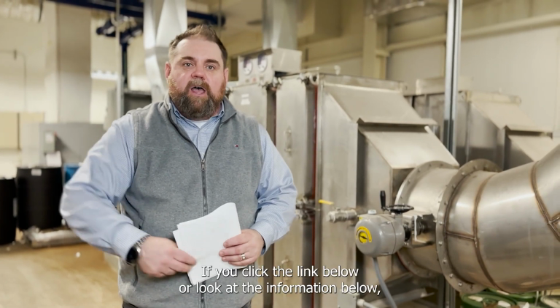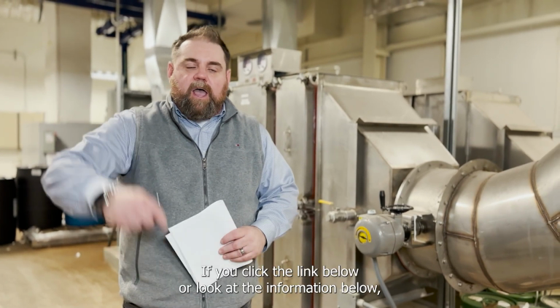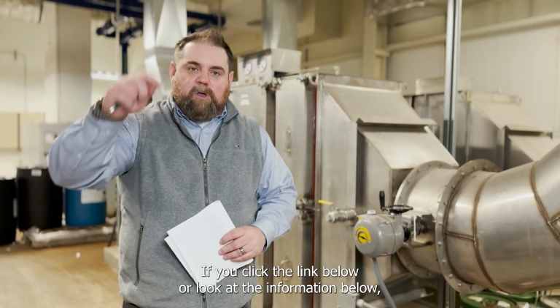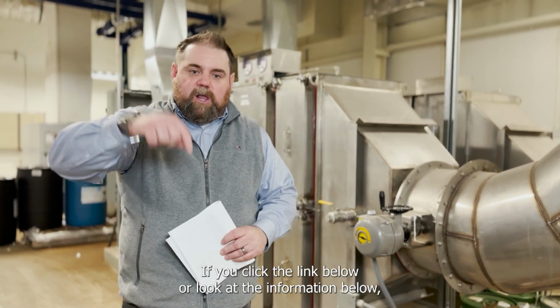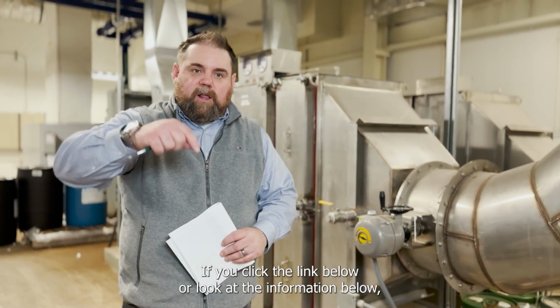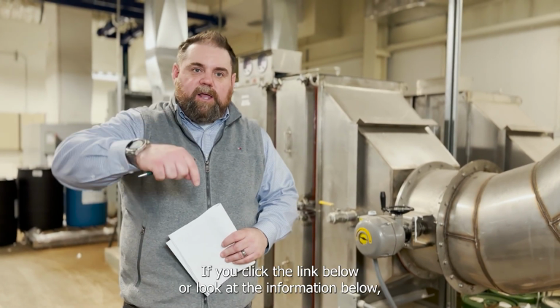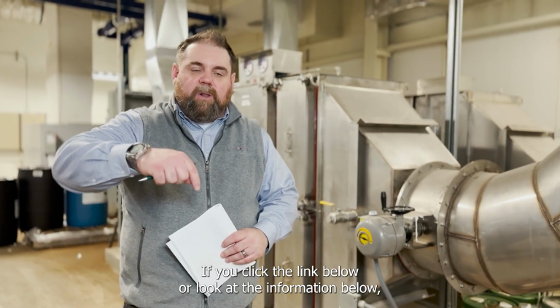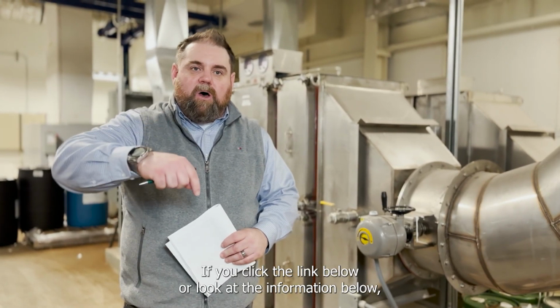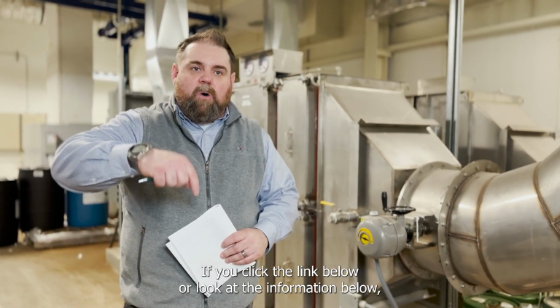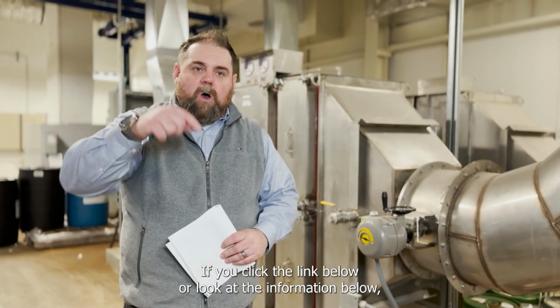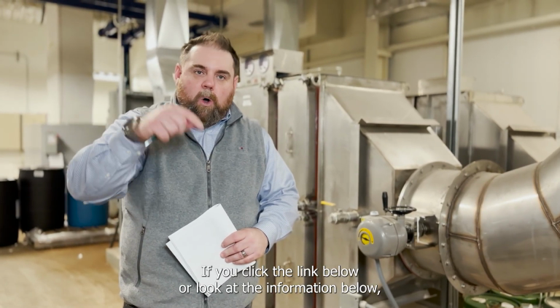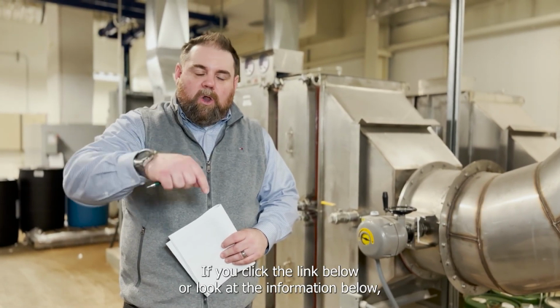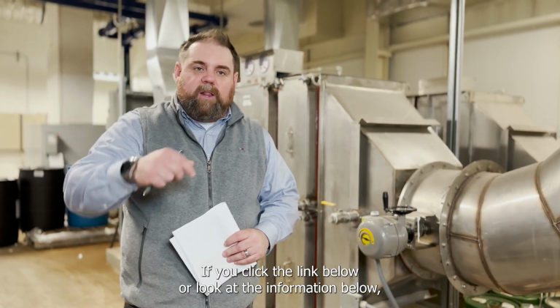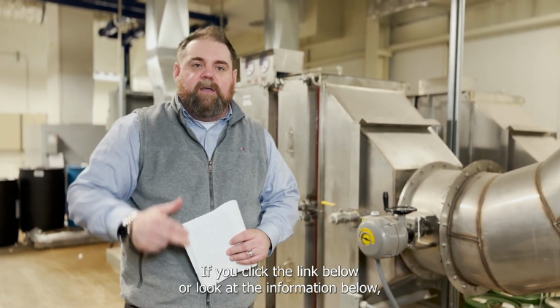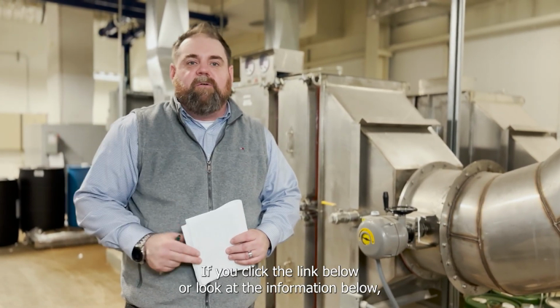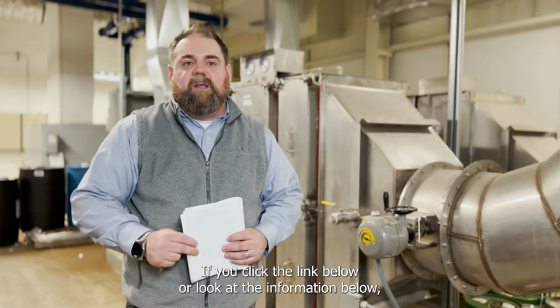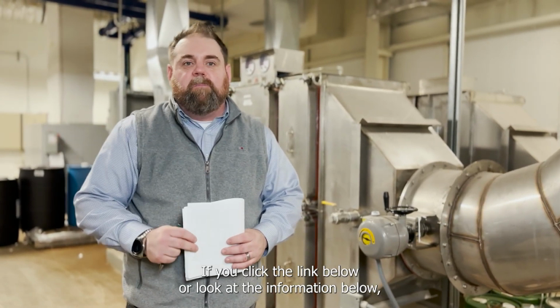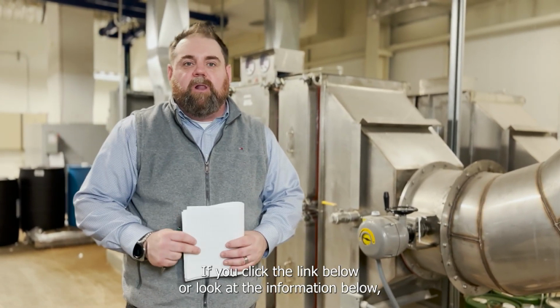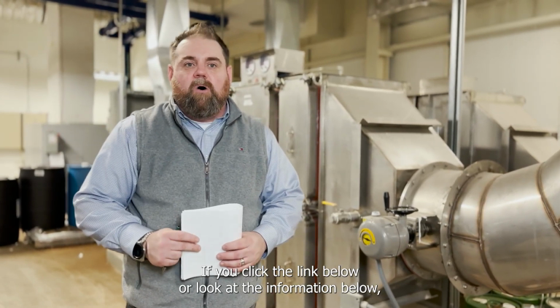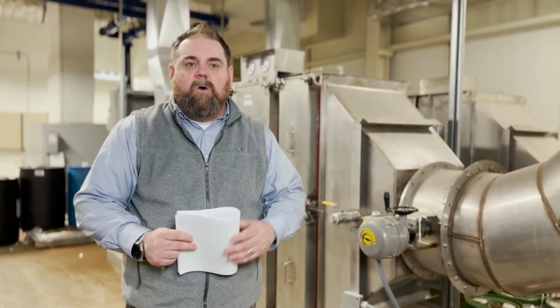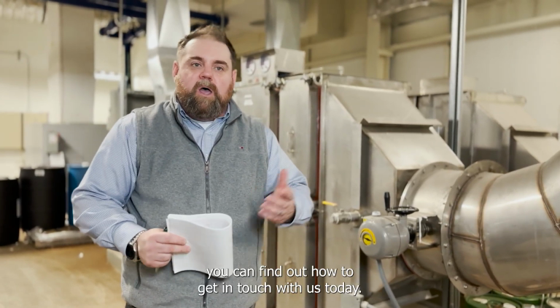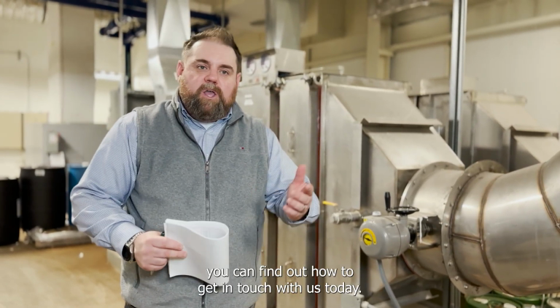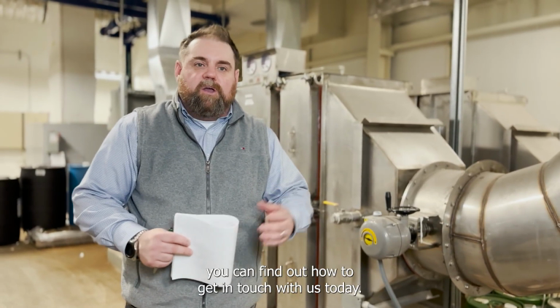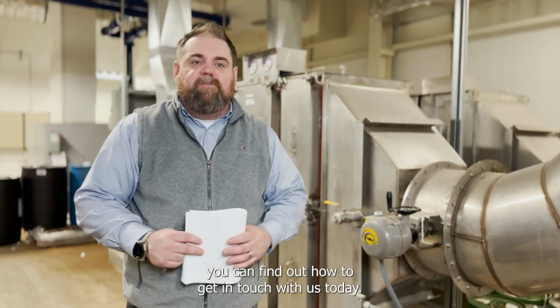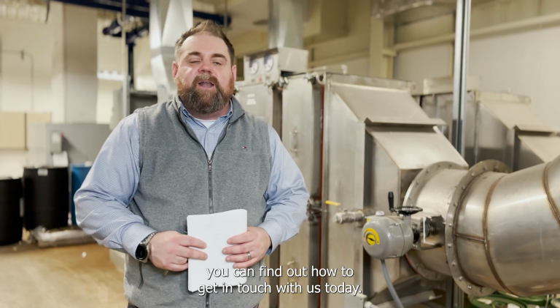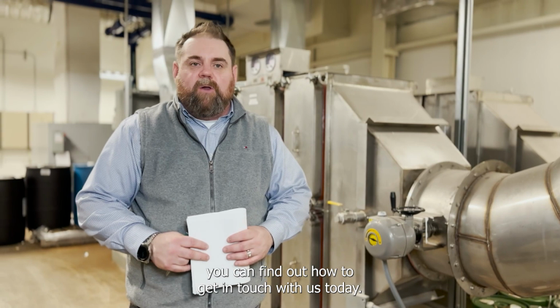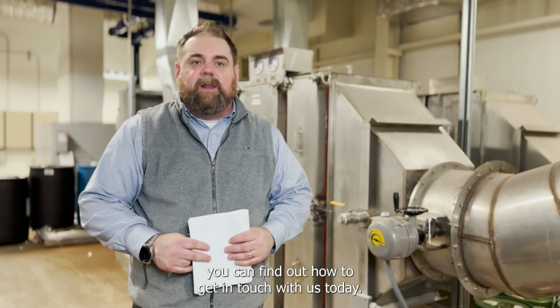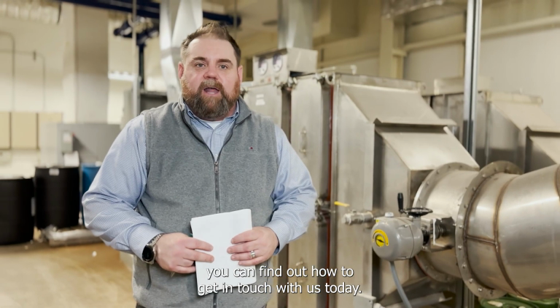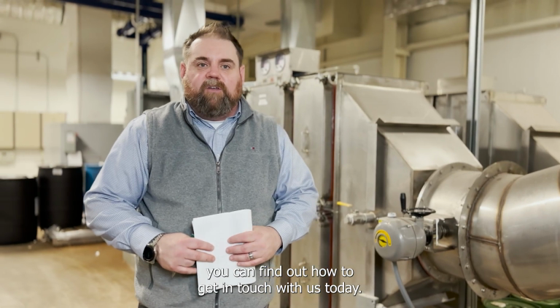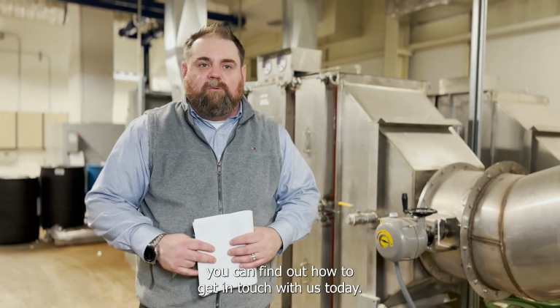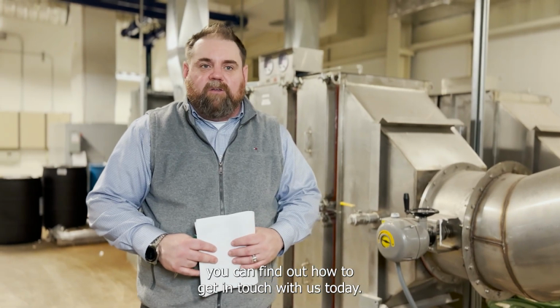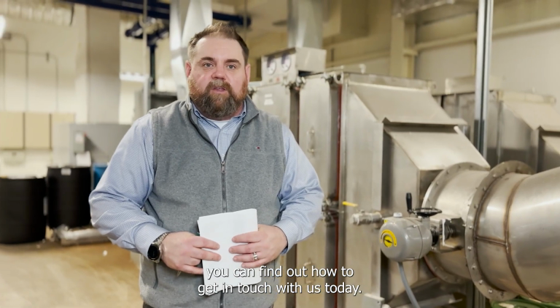If you click the link below or look at the information below, you can find out how to get in touch with us today.